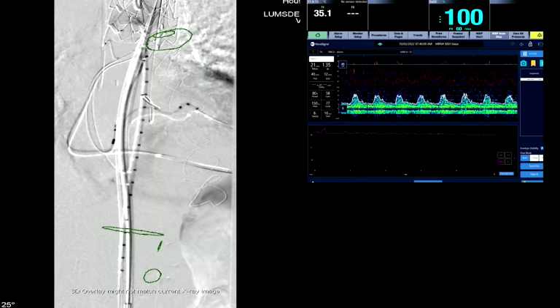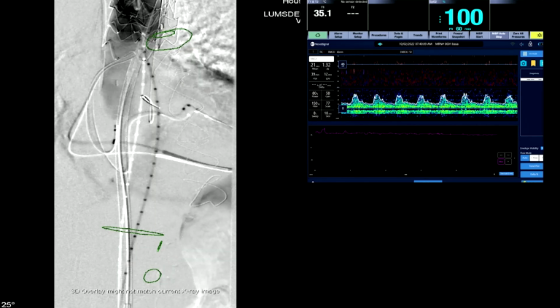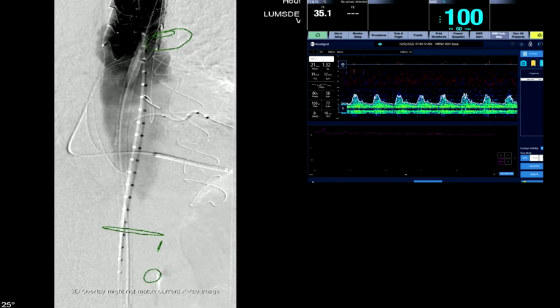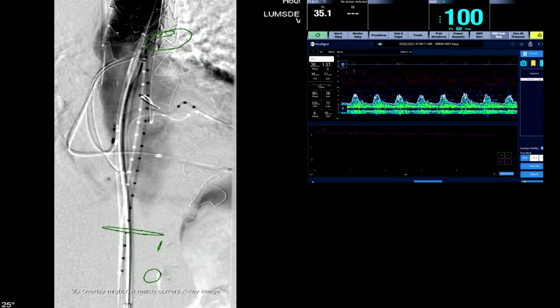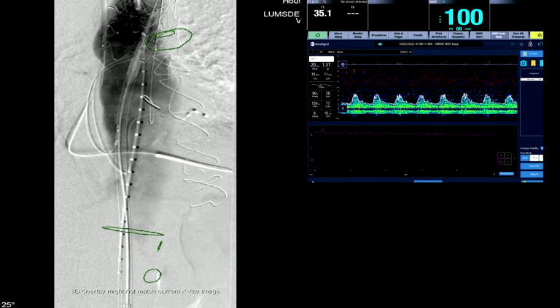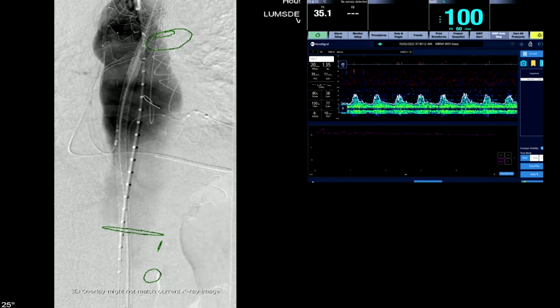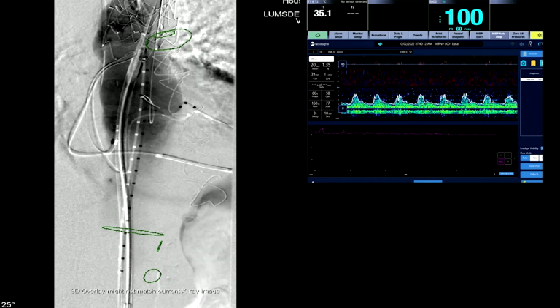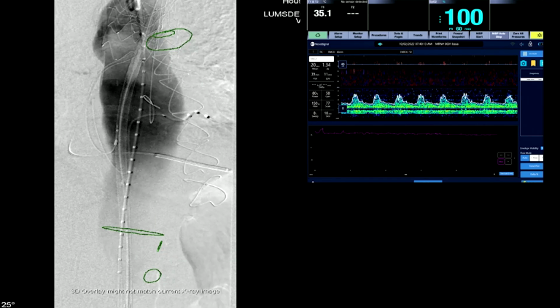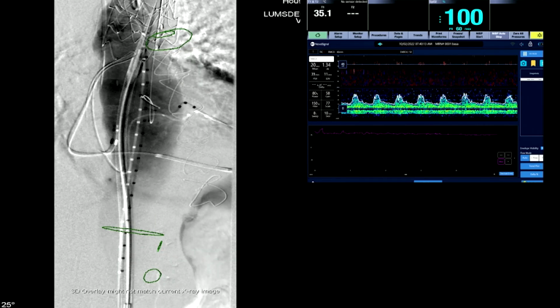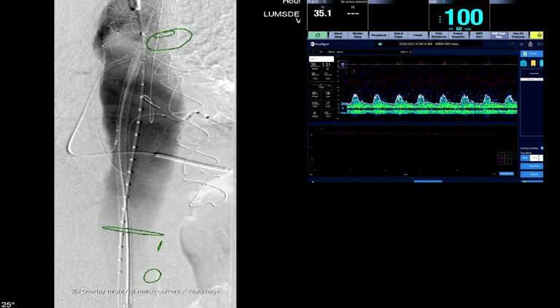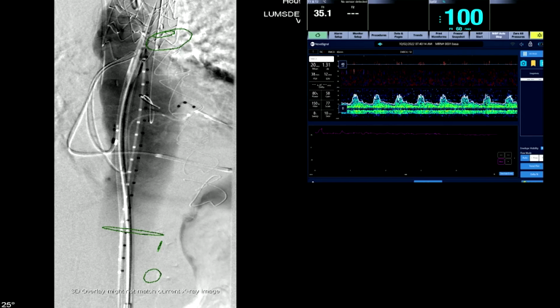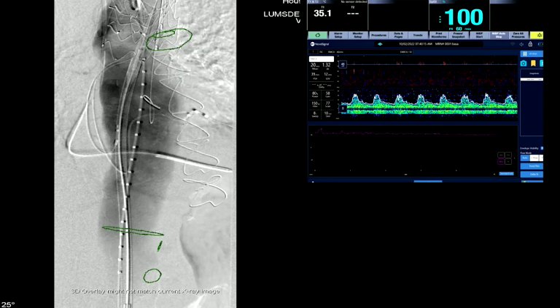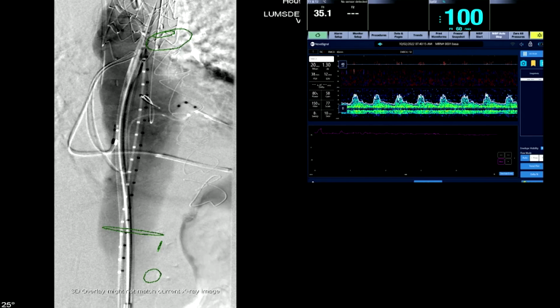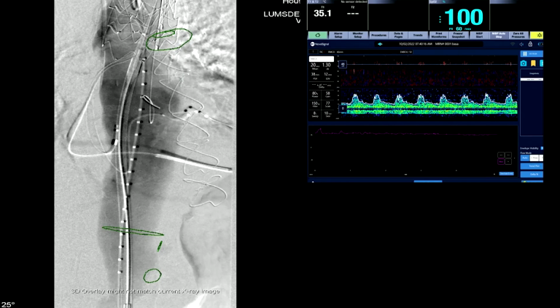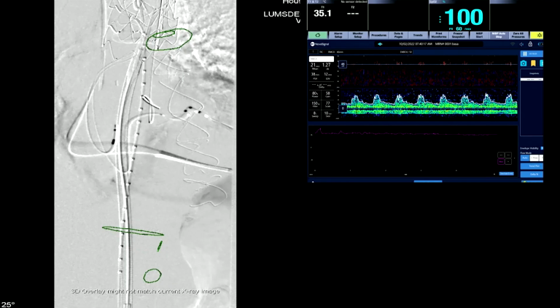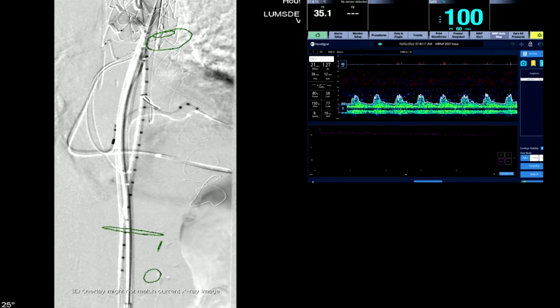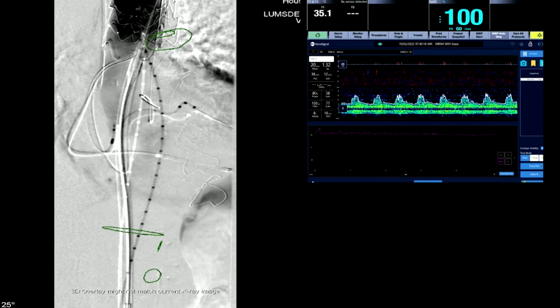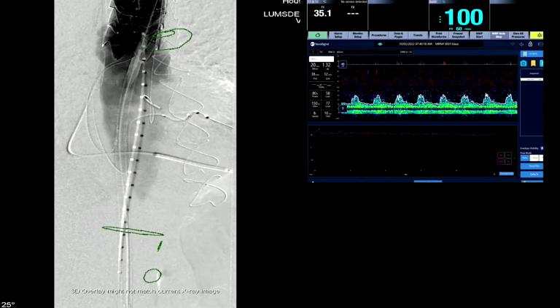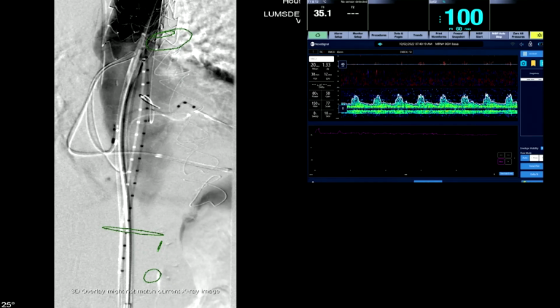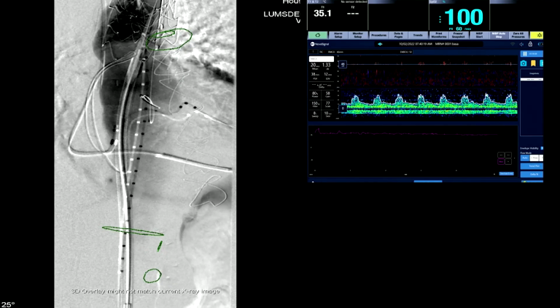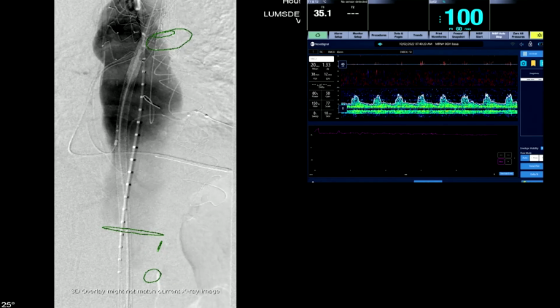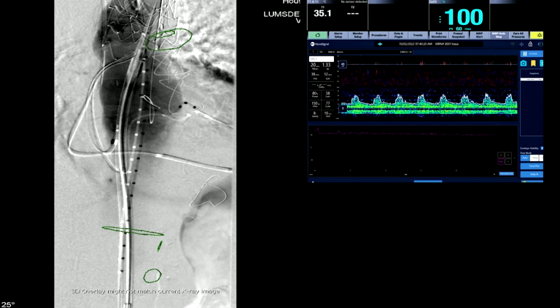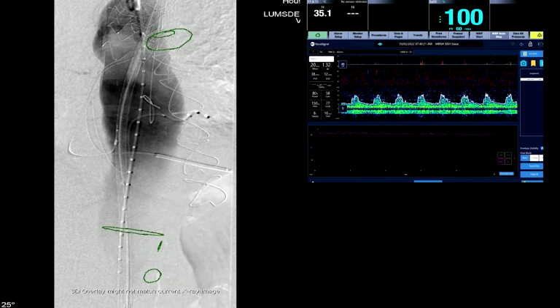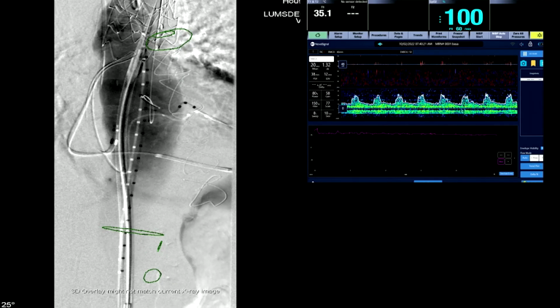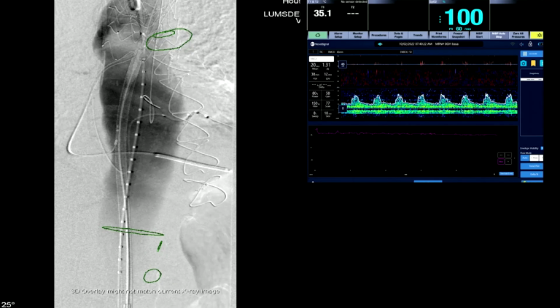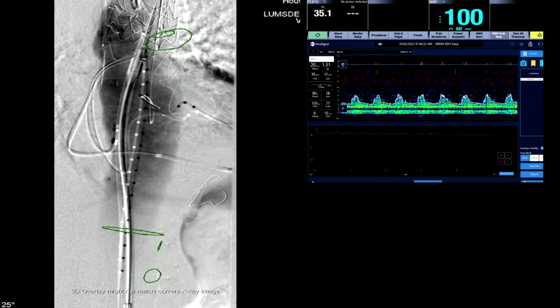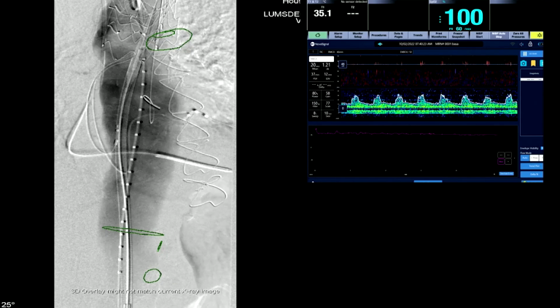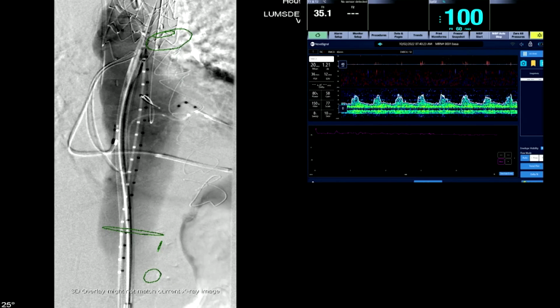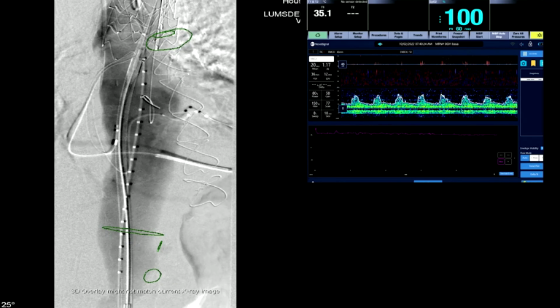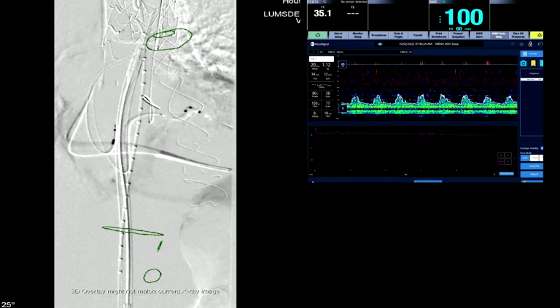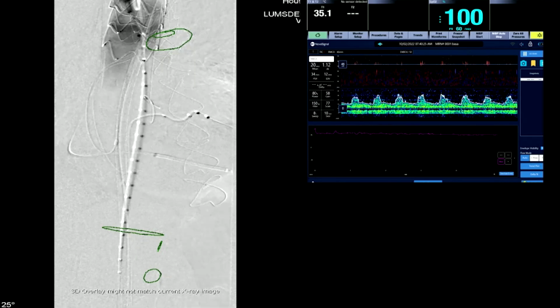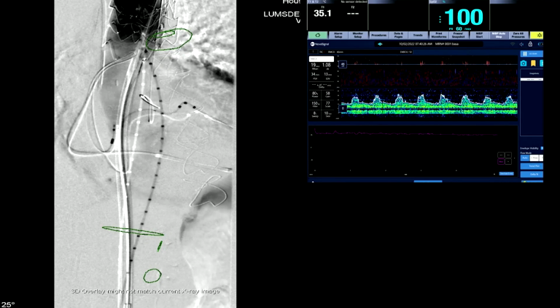Looking at the TCD now, there's no evidence of embolization at all. We're looking for the origin of the celiac, and we're going to deploy right at the top end of the celiac — you can just see it flashing in the background there.